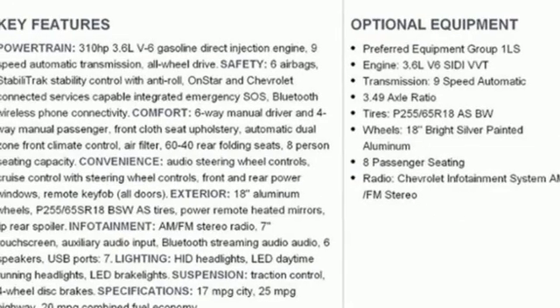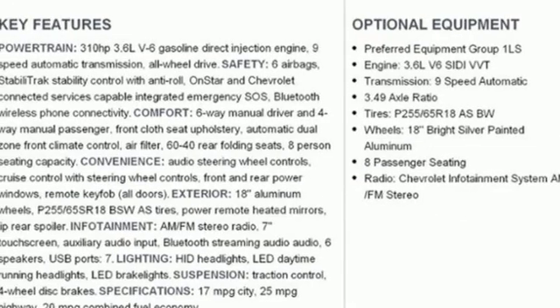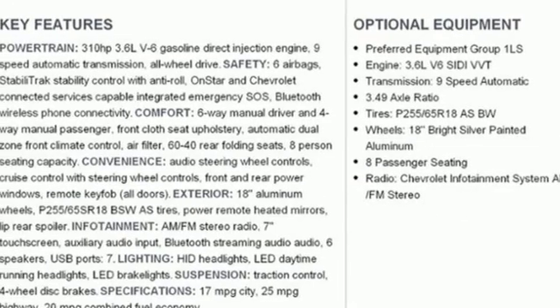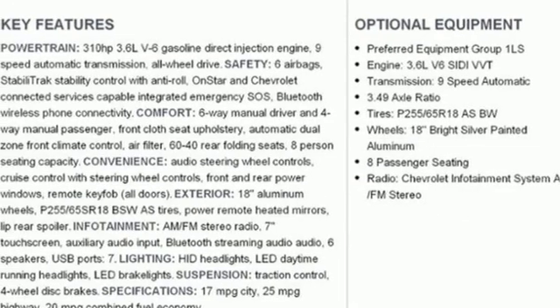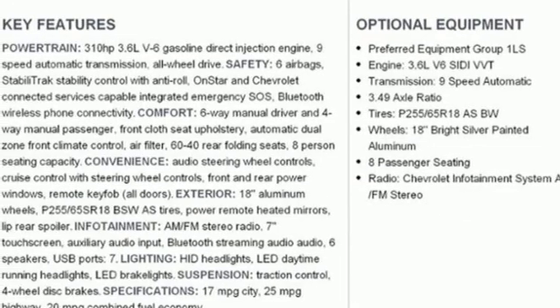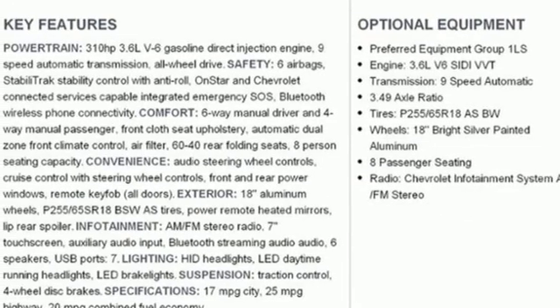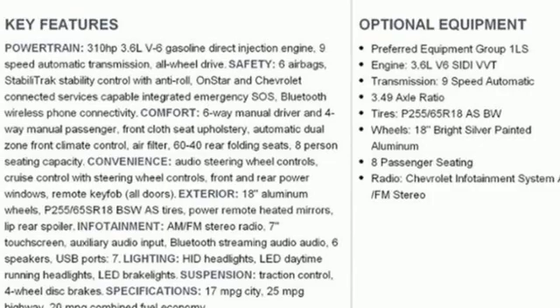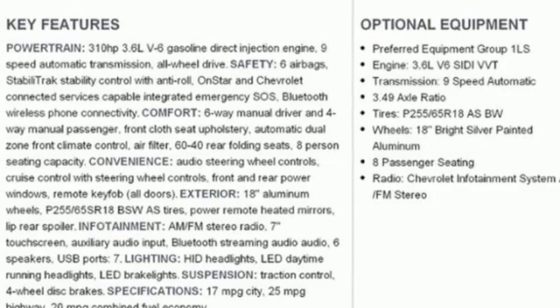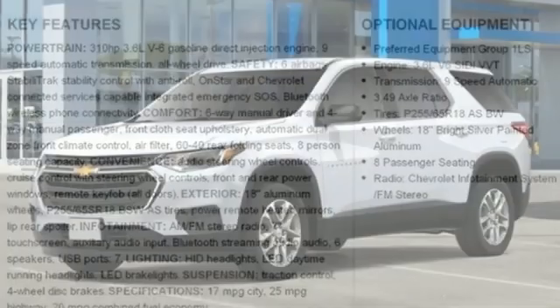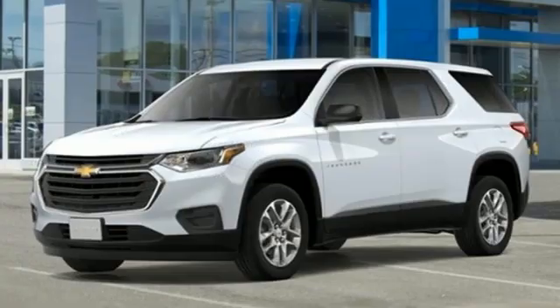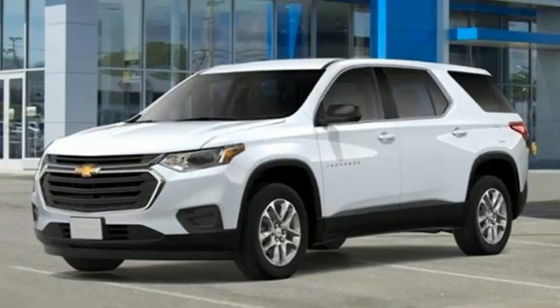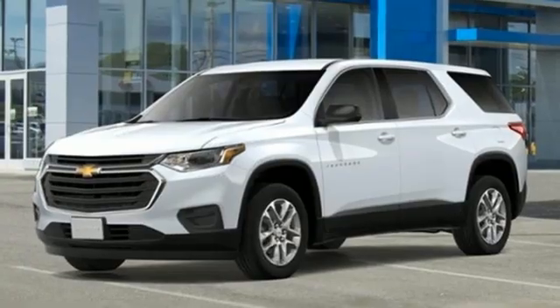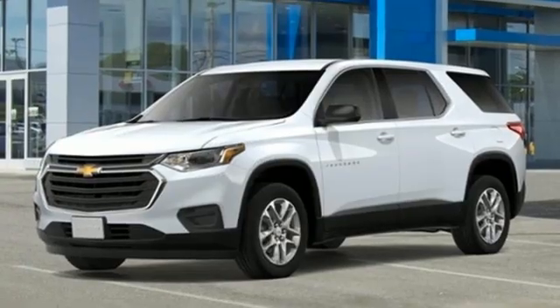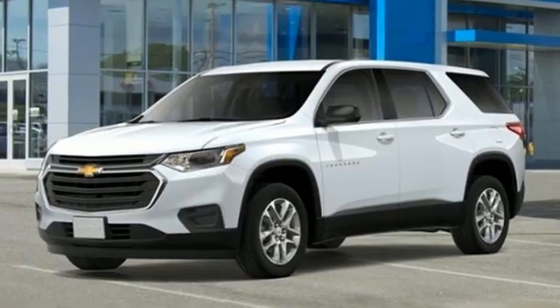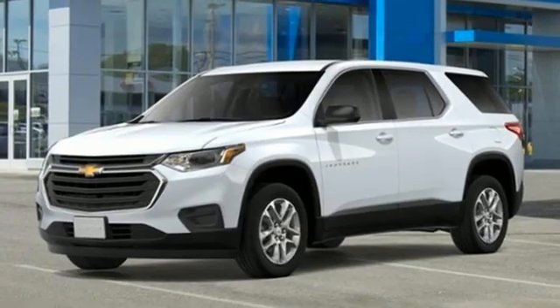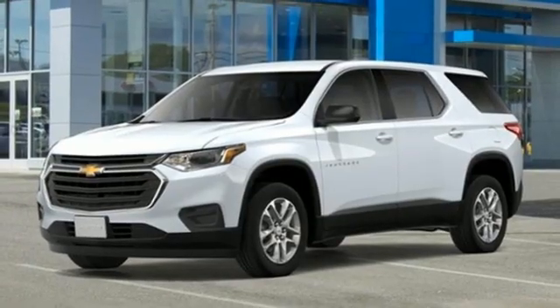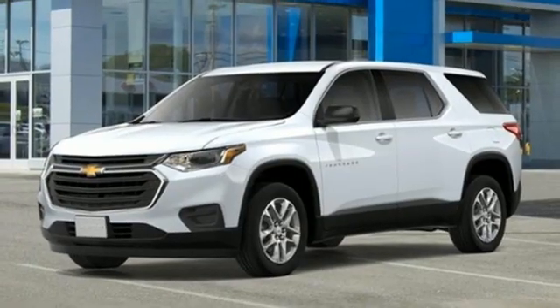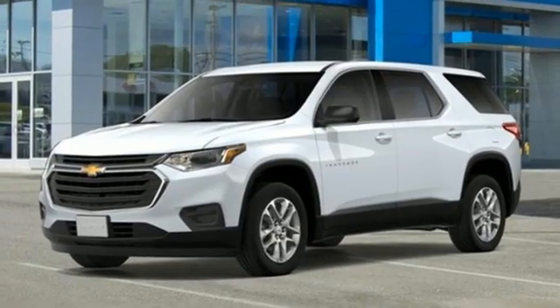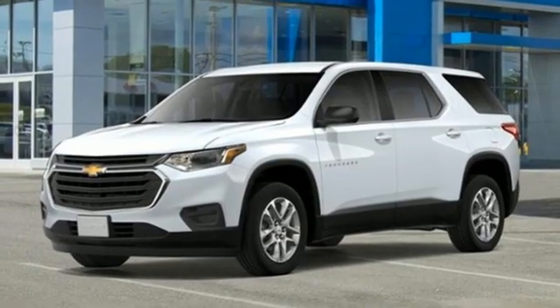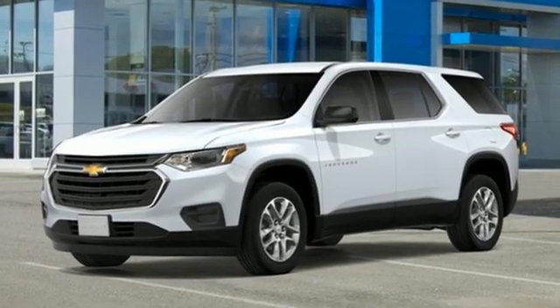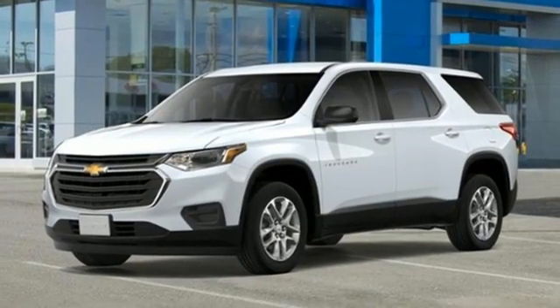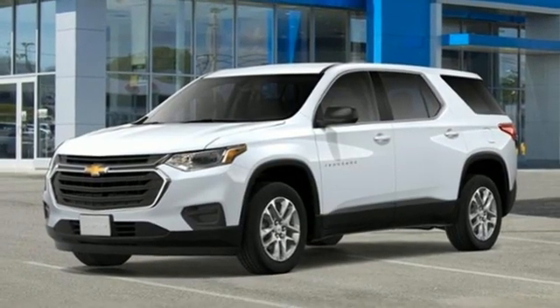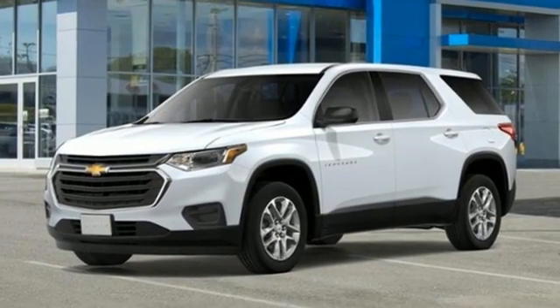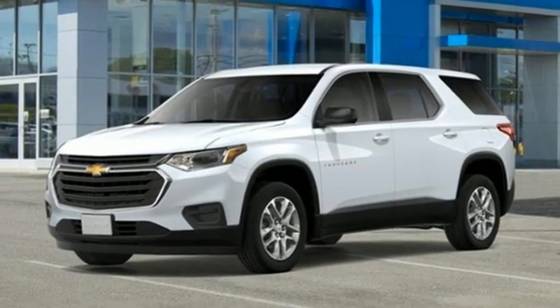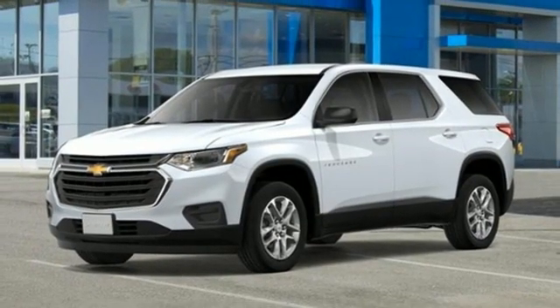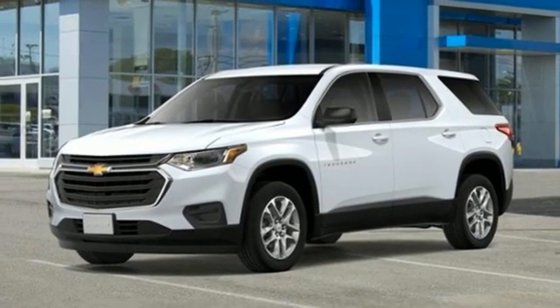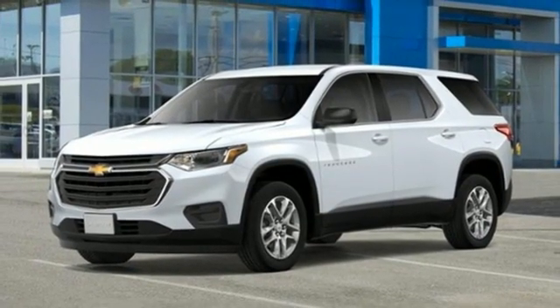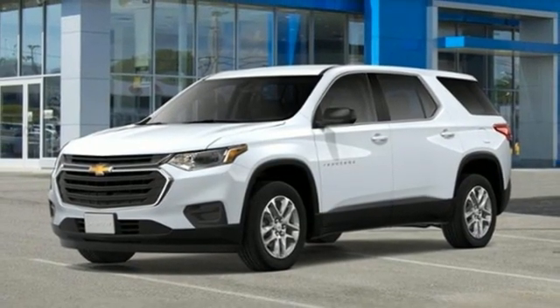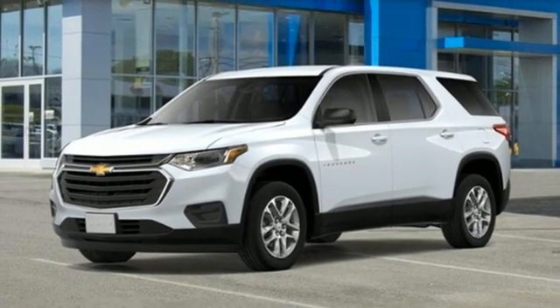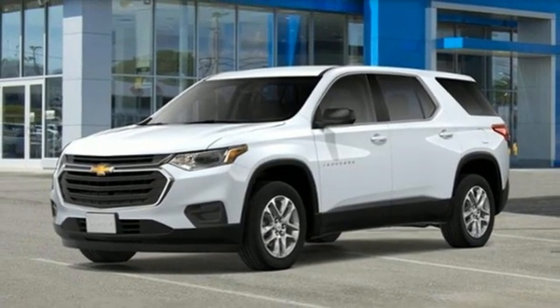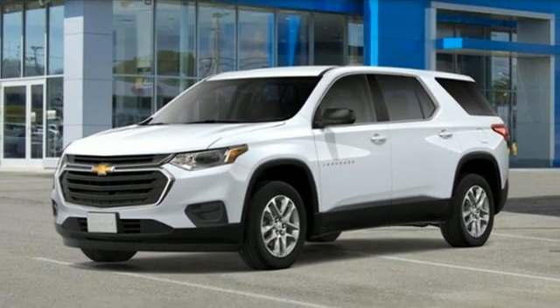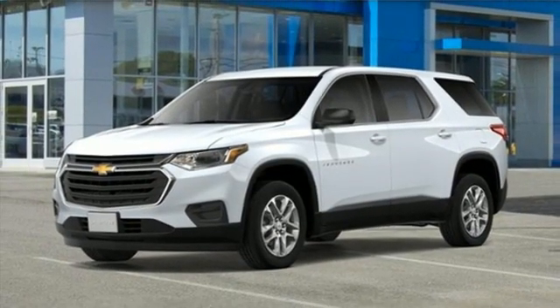Chevy, 100 years of icons. The time is now. See it for yourself today.